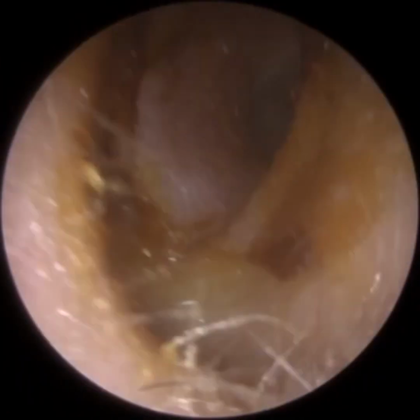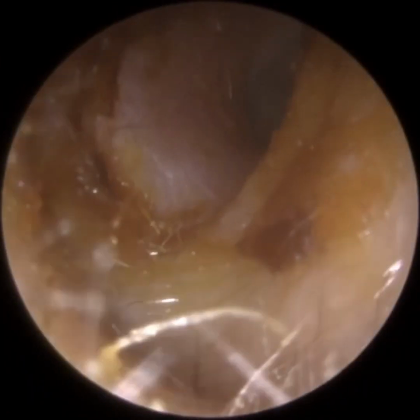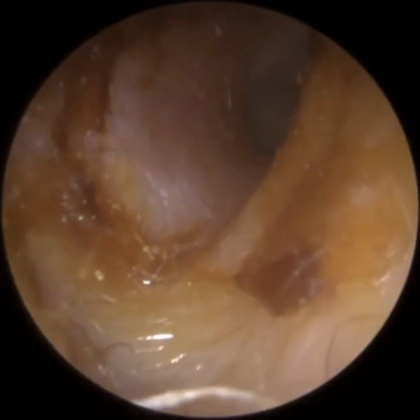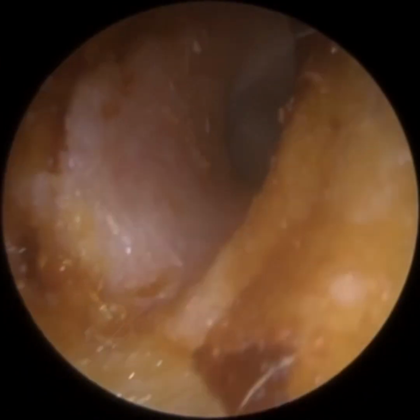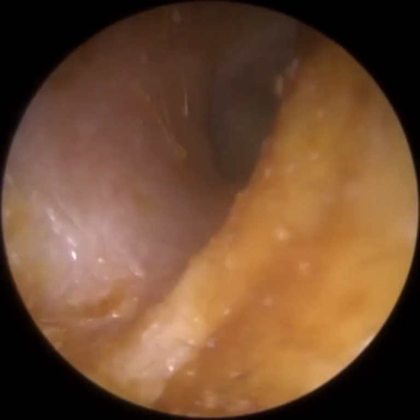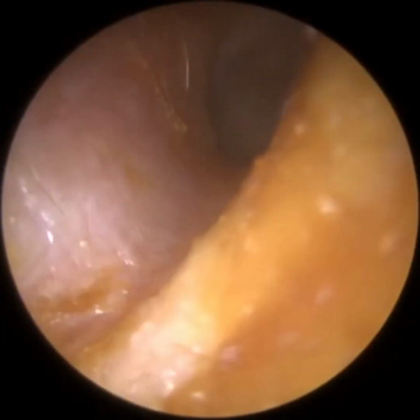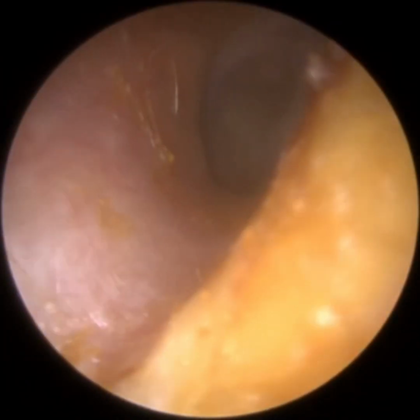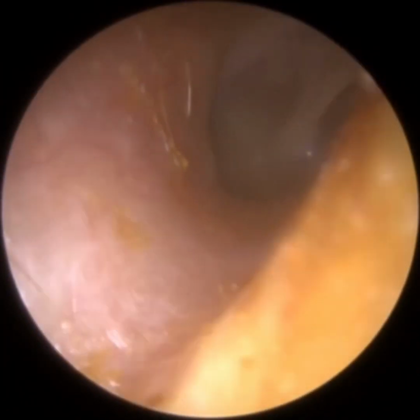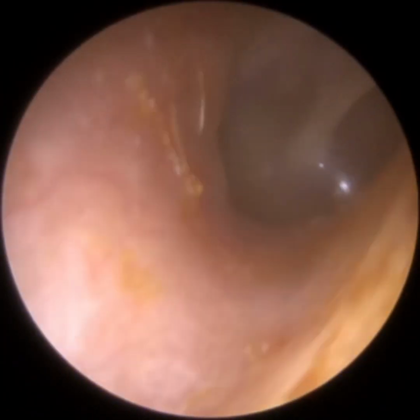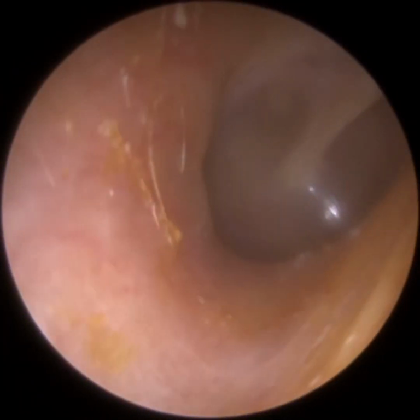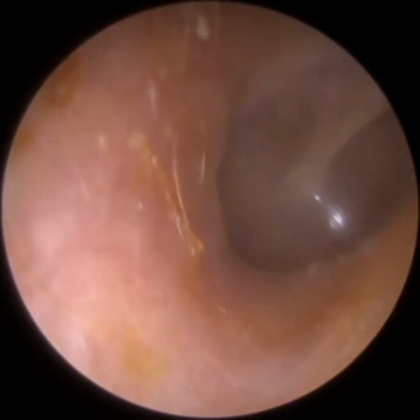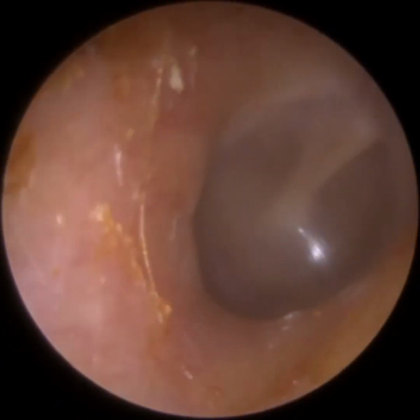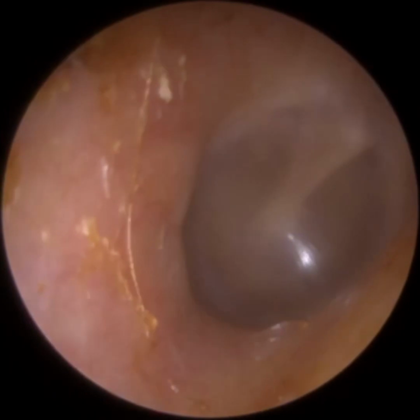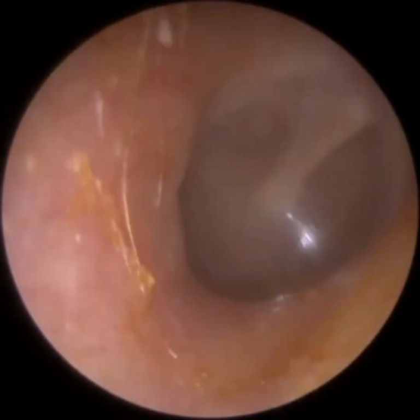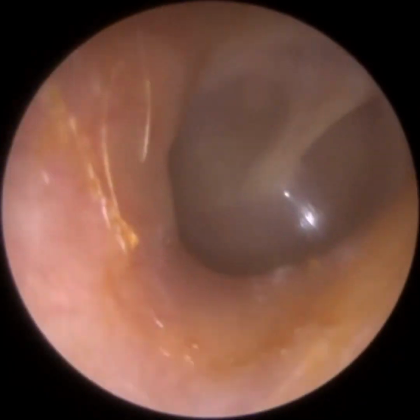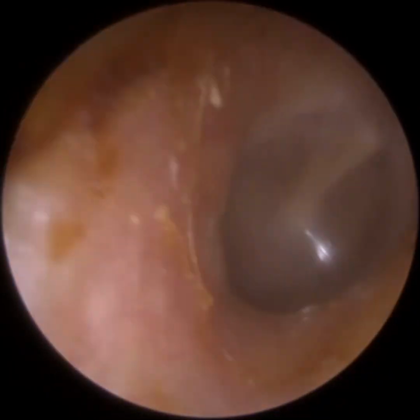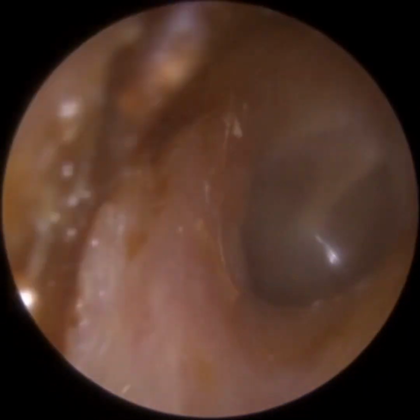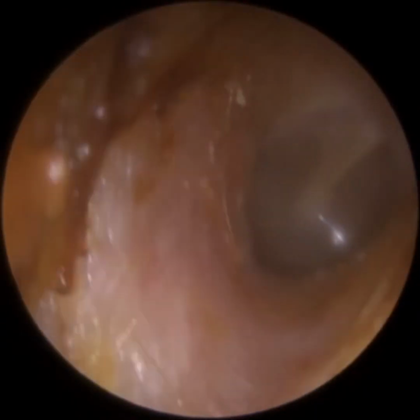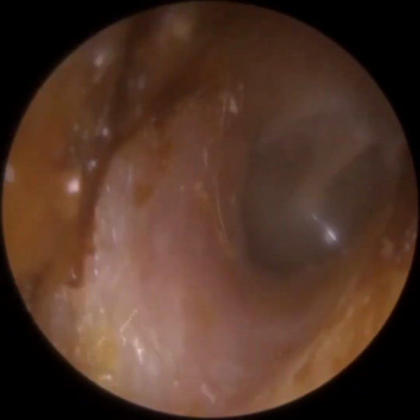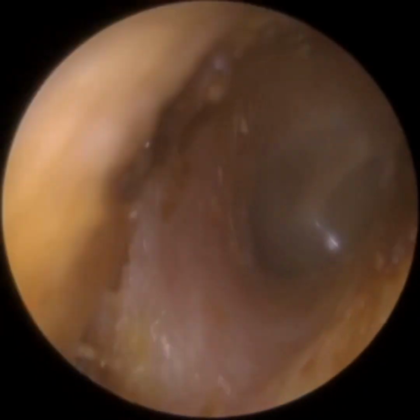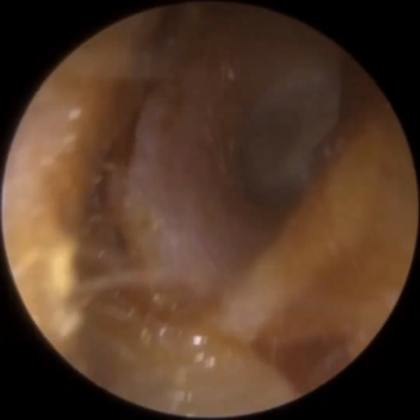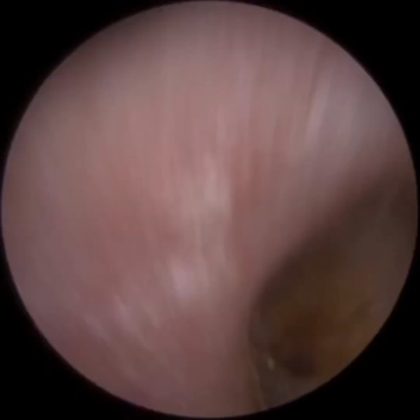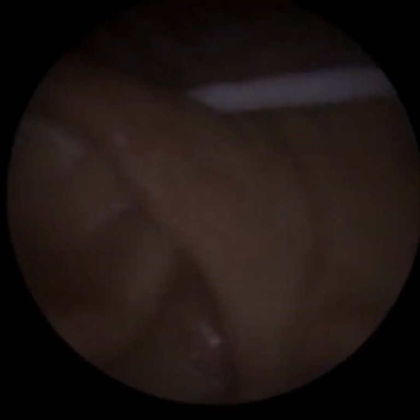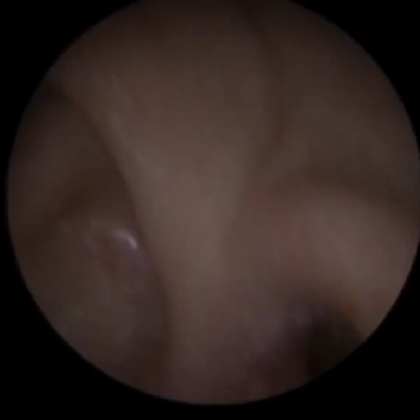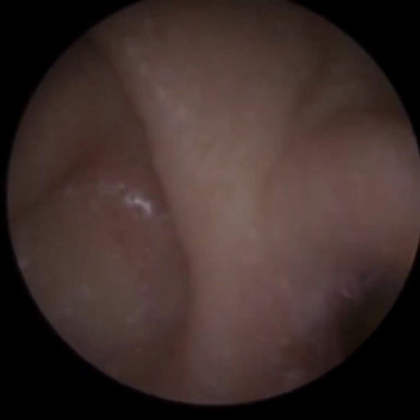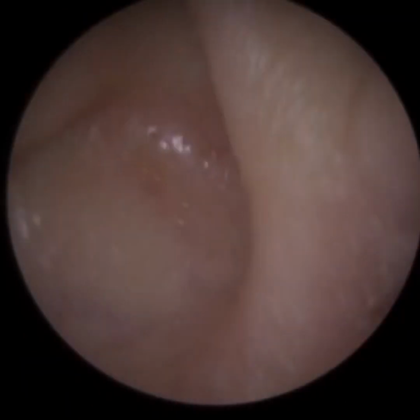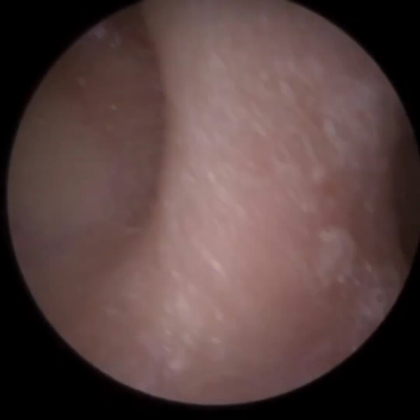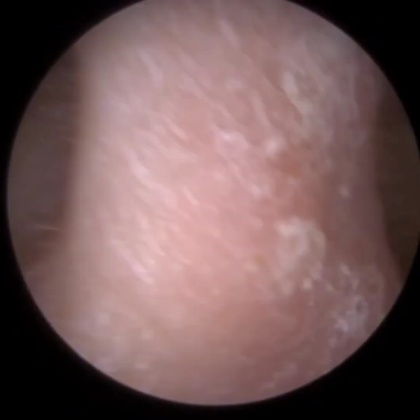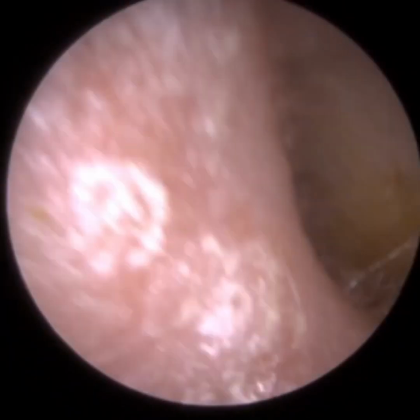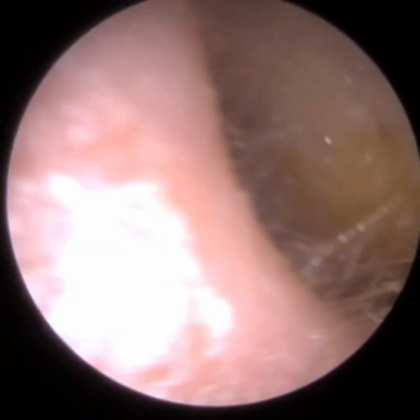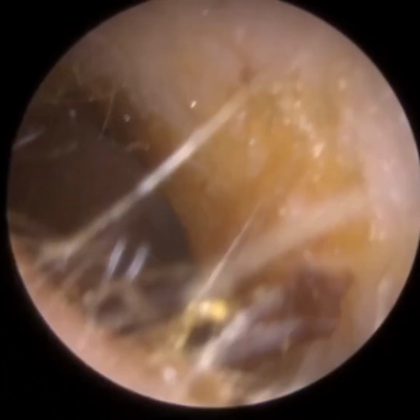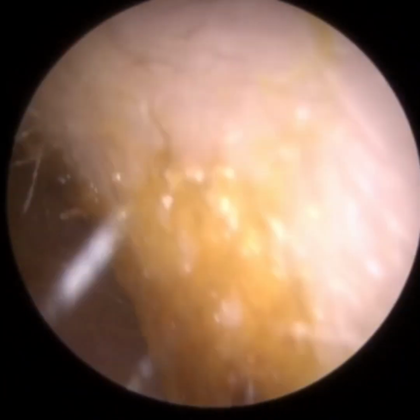It's quite a long piece of wax — it almost looked like a cigar. And you can see the patient's got a very nice, healthy eardrum.